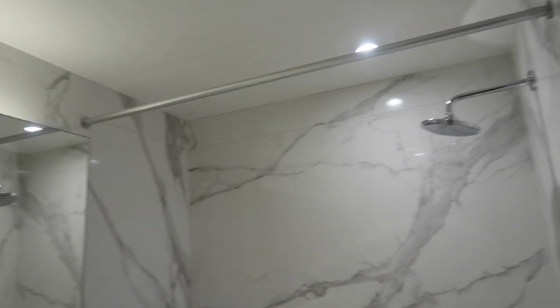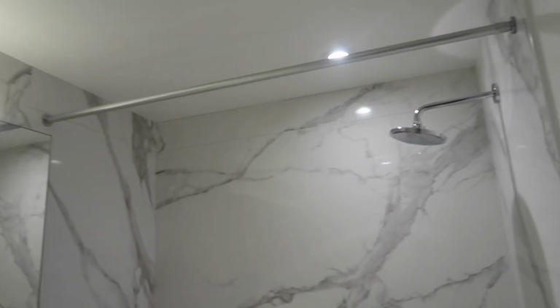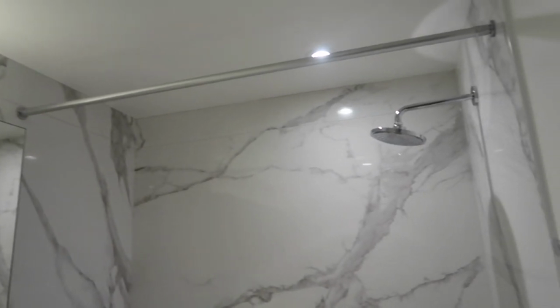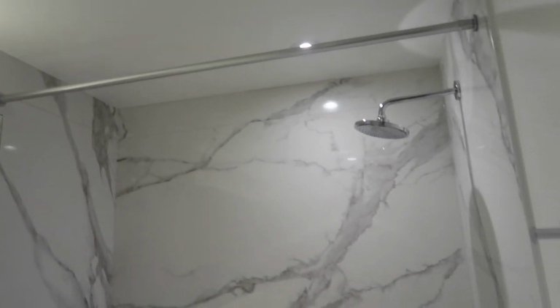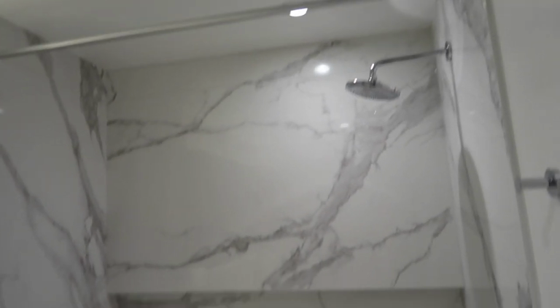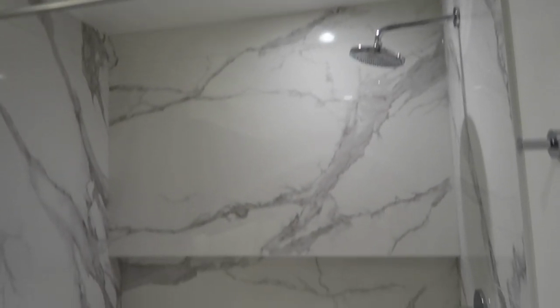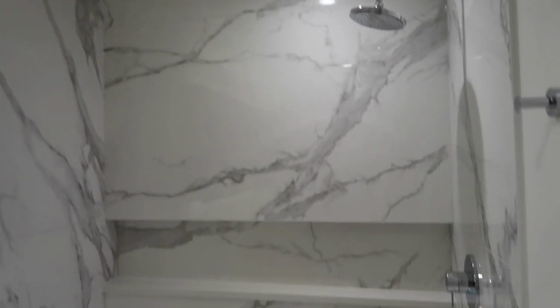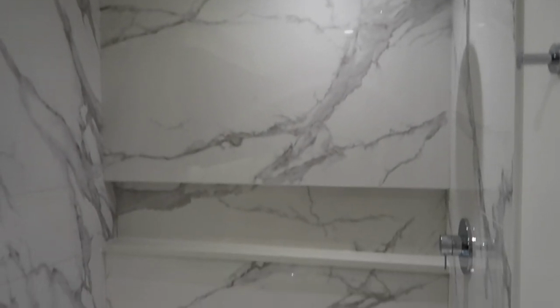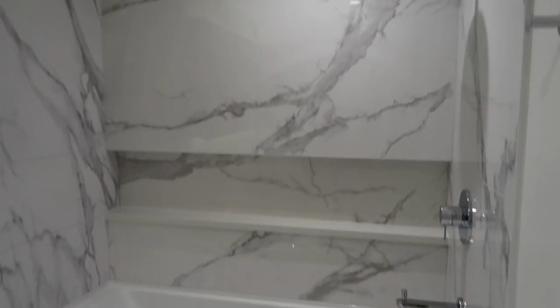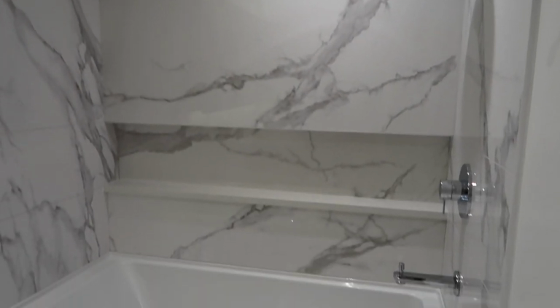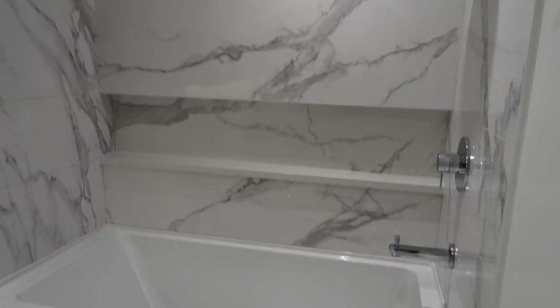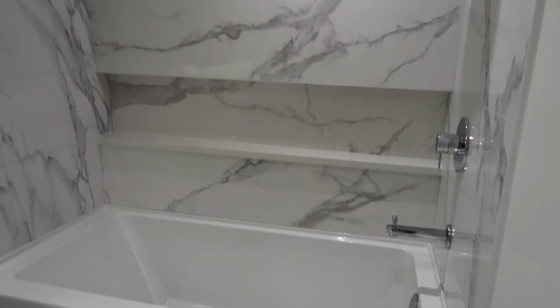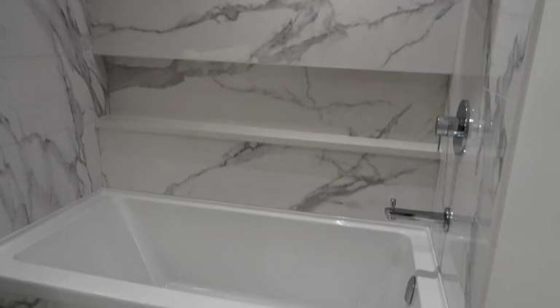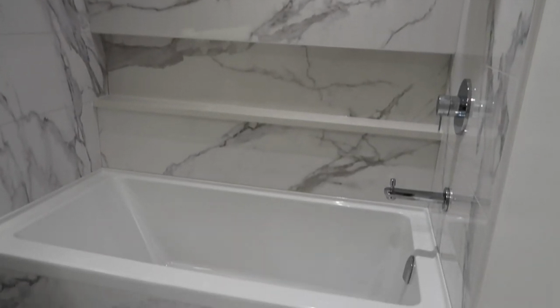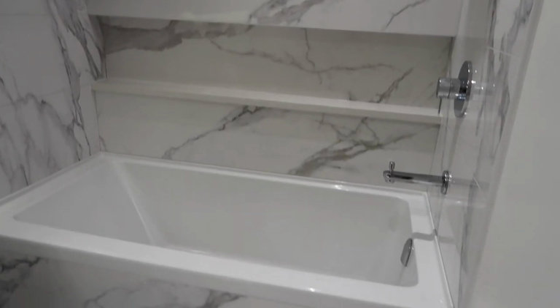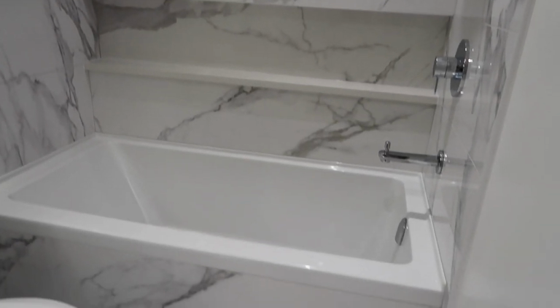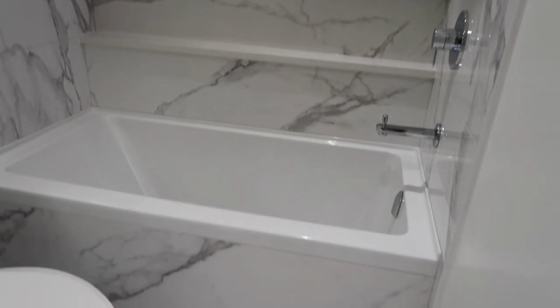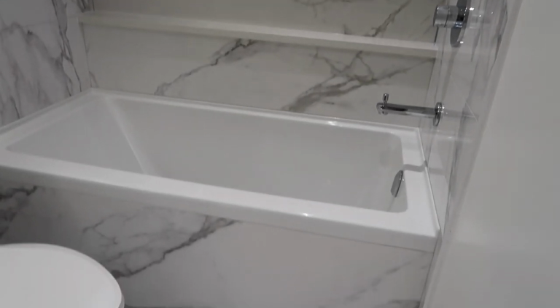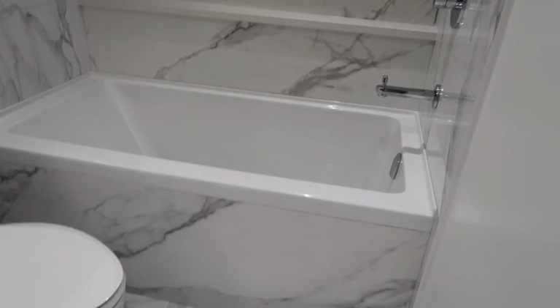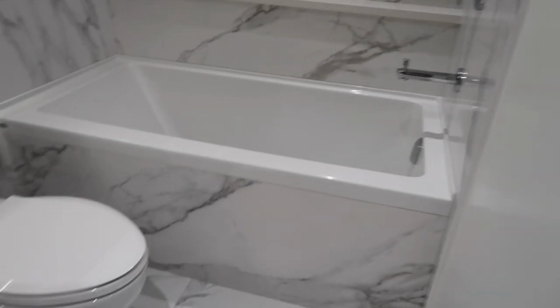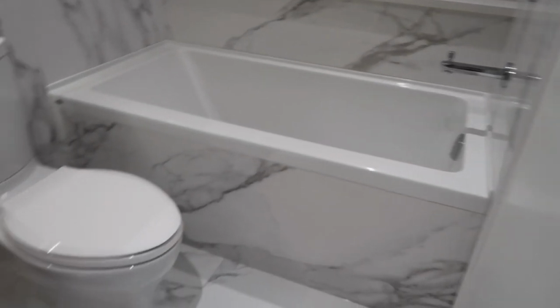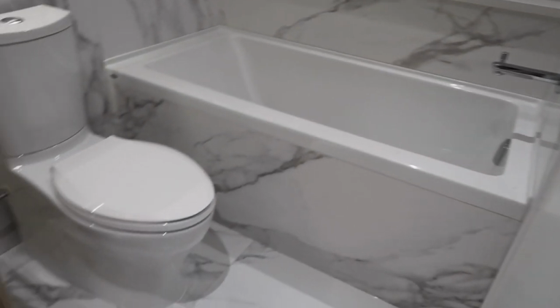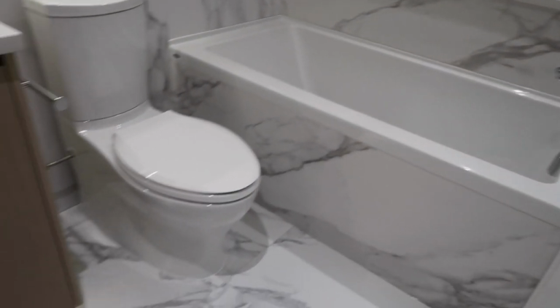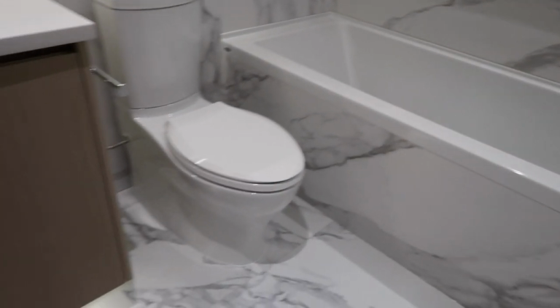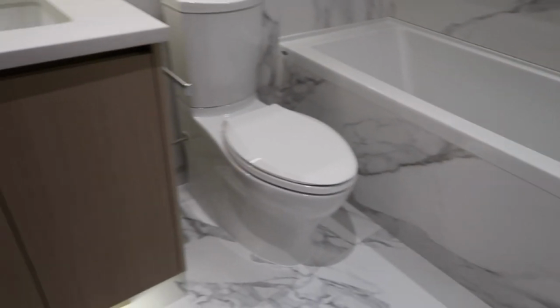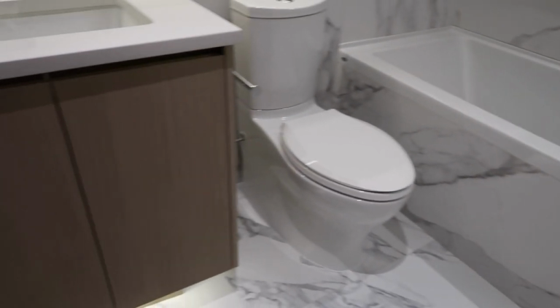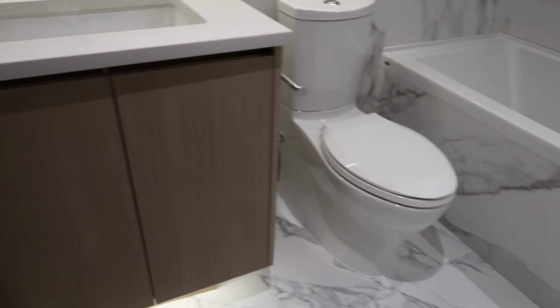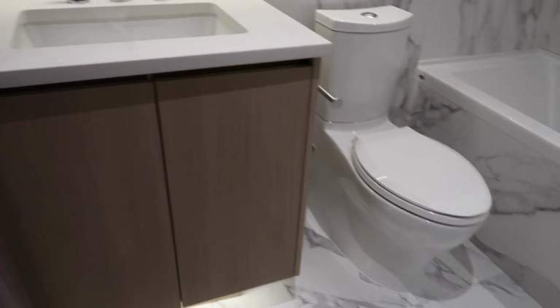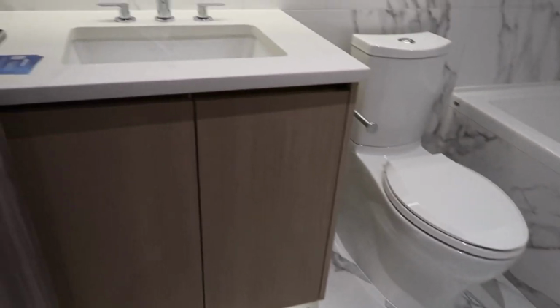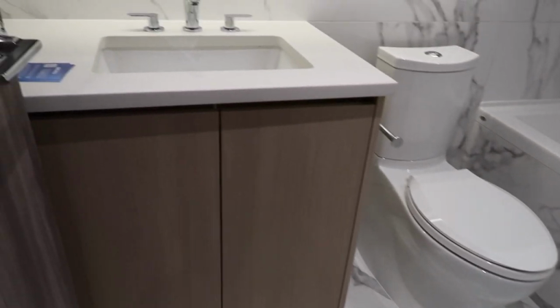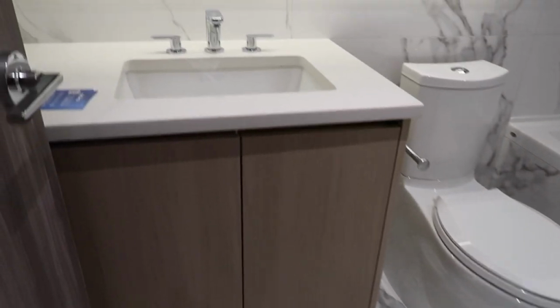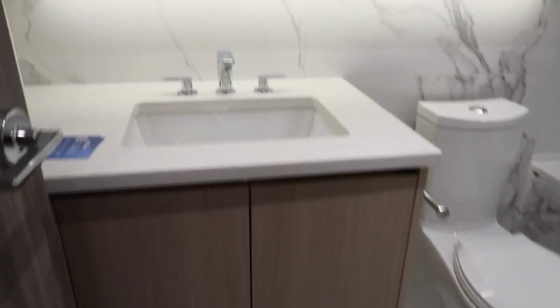Anyways, that is it for apartment hunting. Let me know which one was your favorite and let's get back to this video.